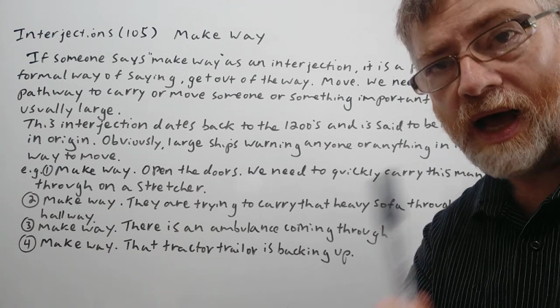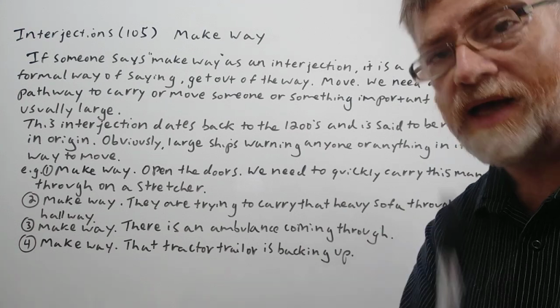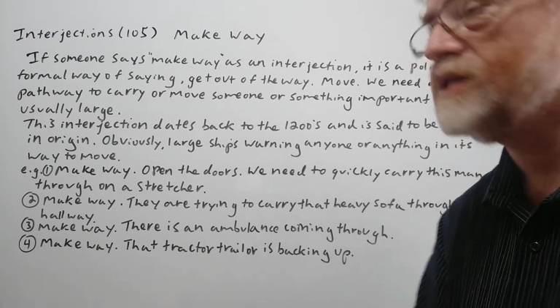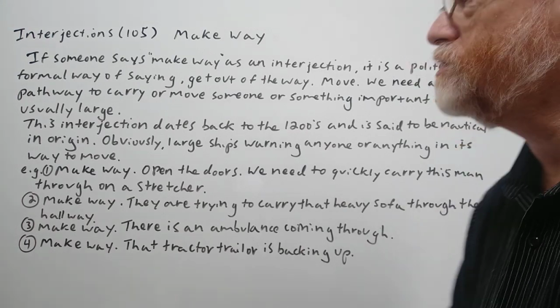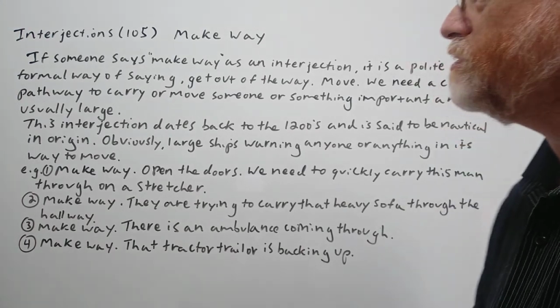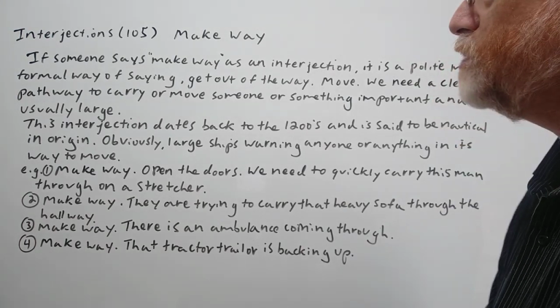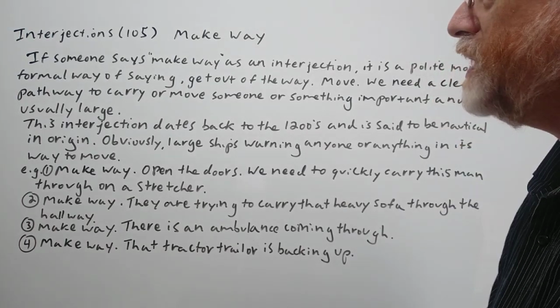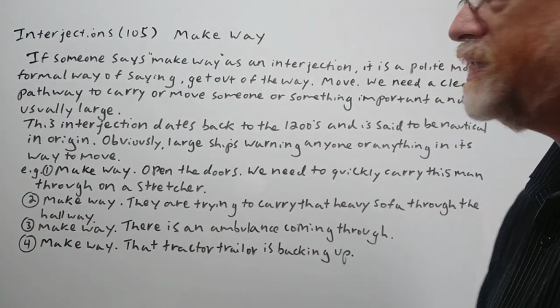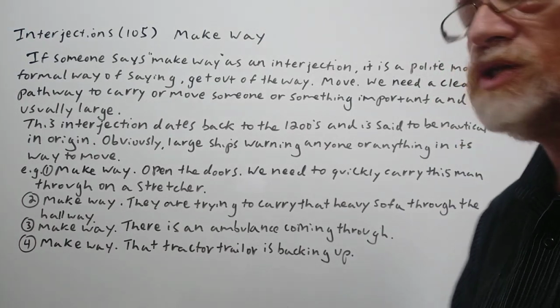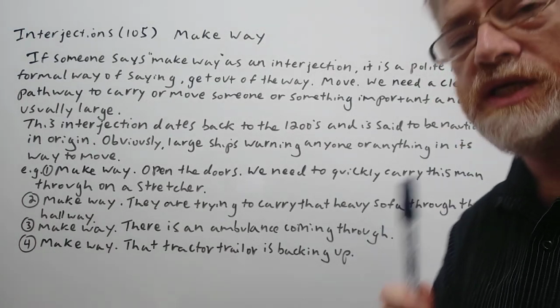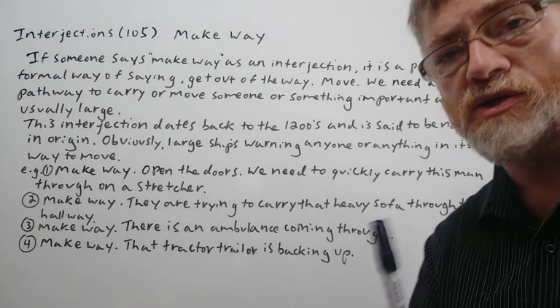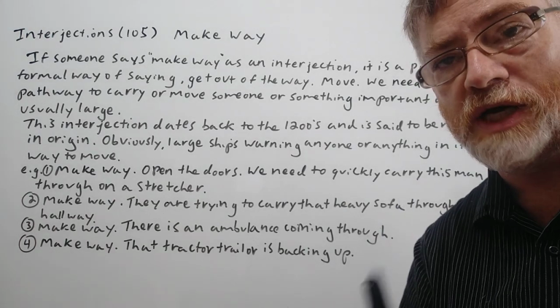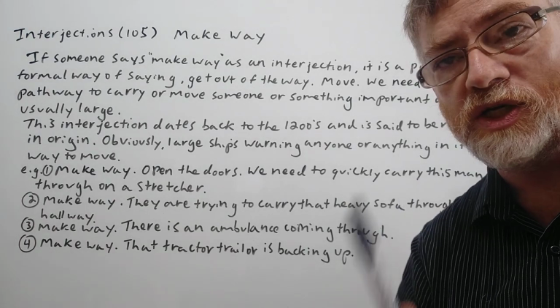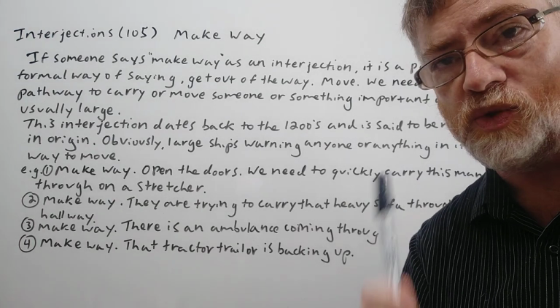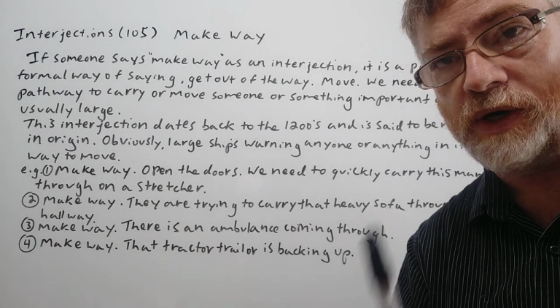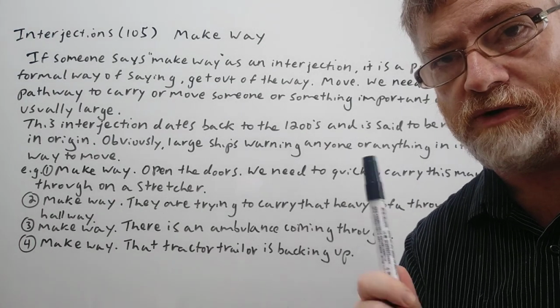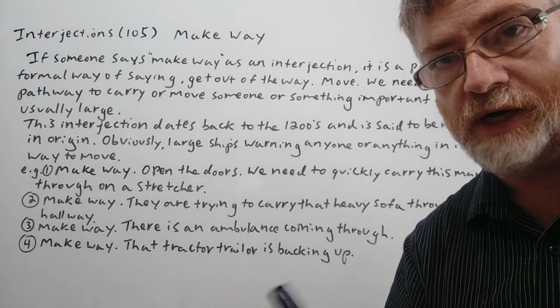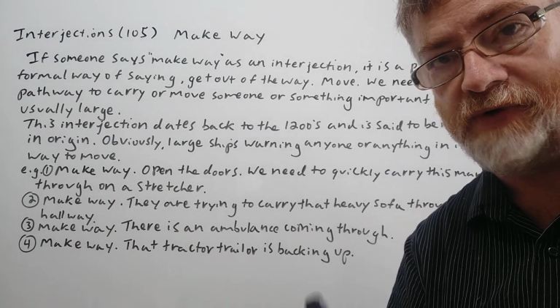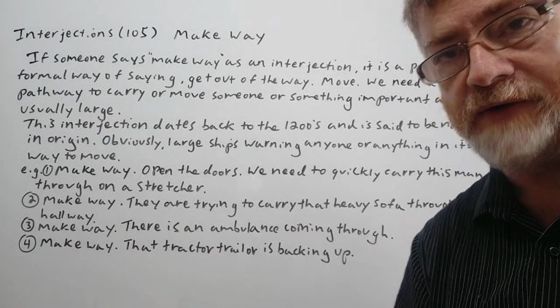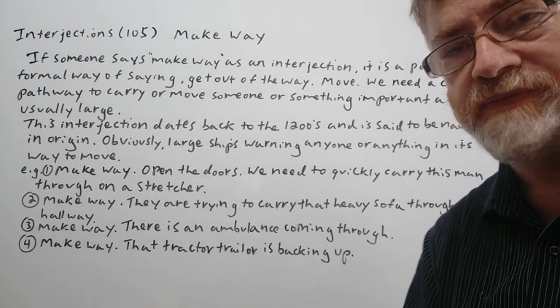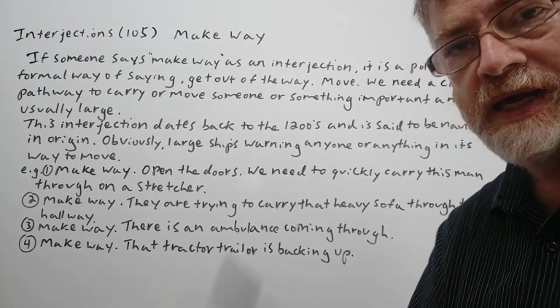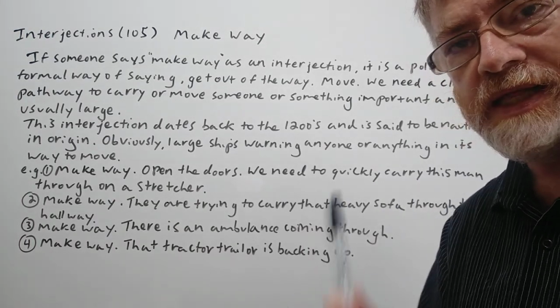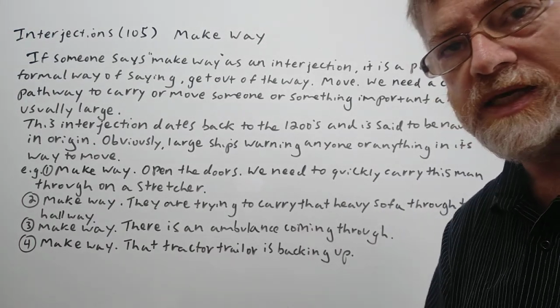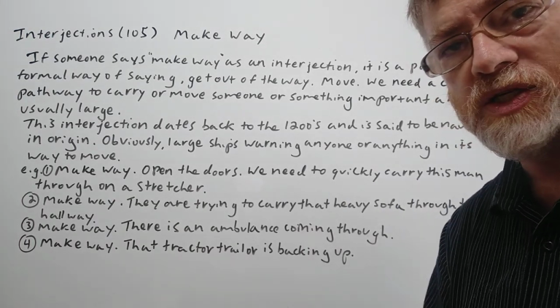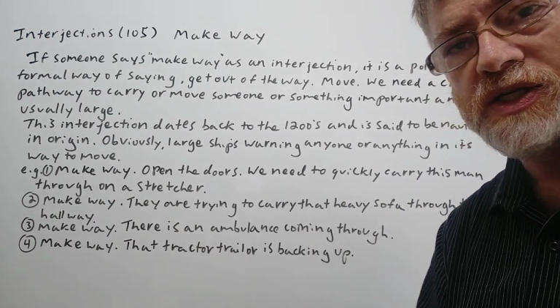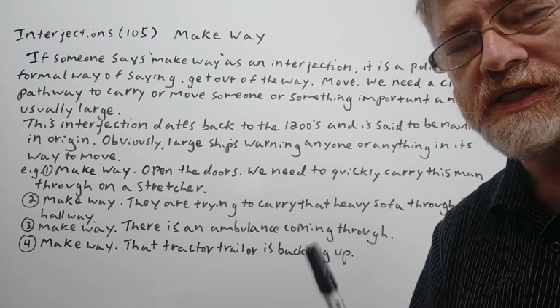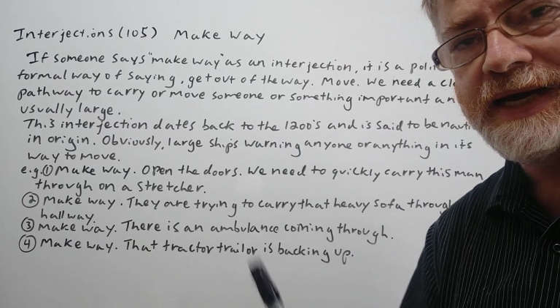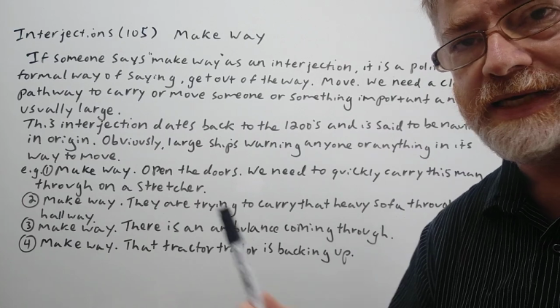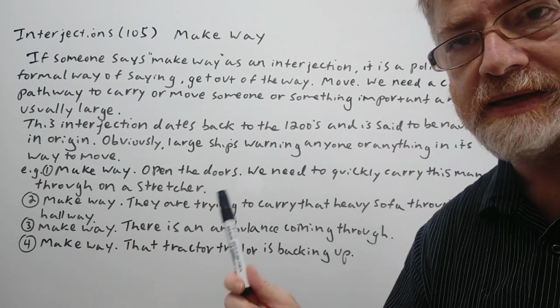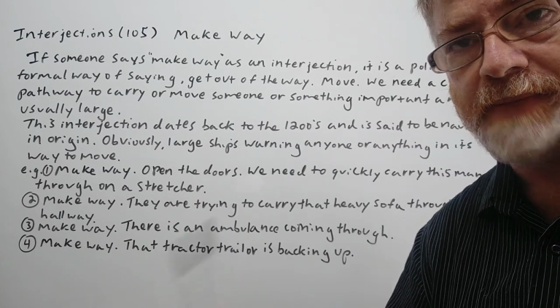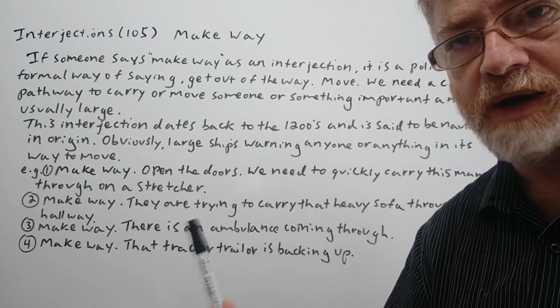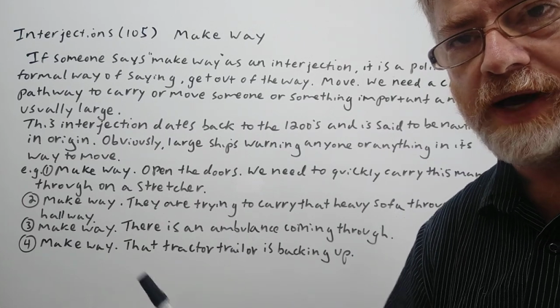Hi, this is Tutor Nick P and this is interjections 105. The interjection today is 'make way.'